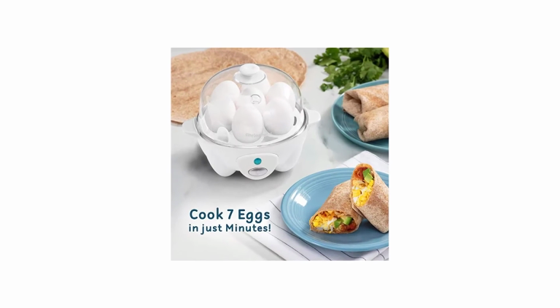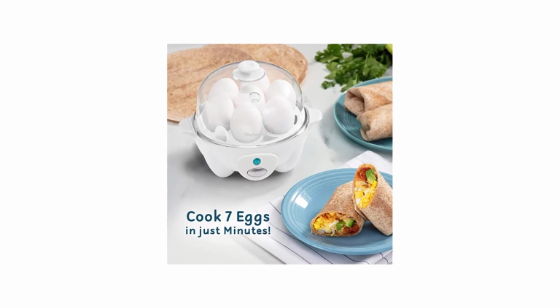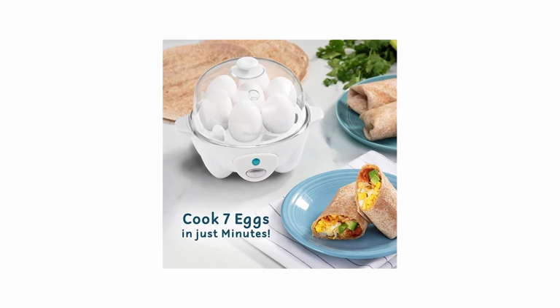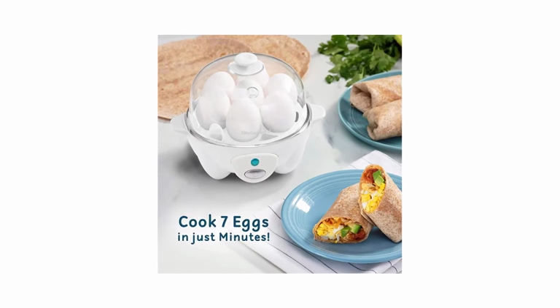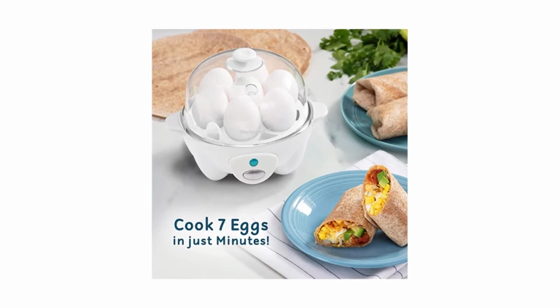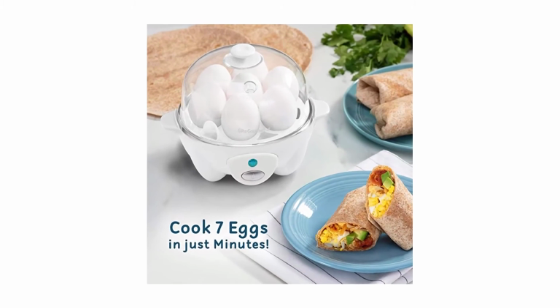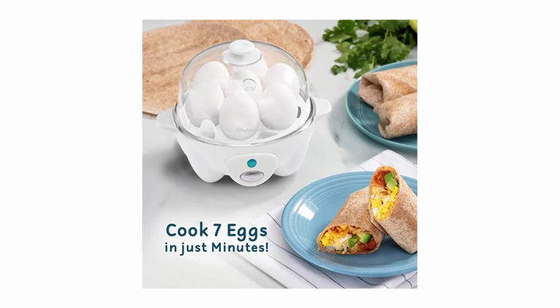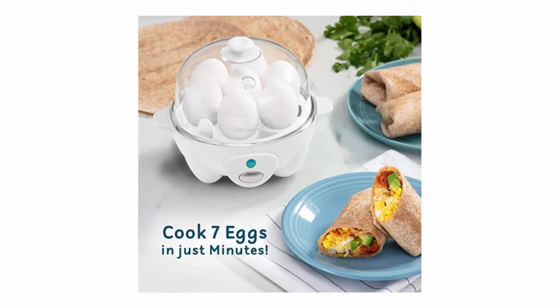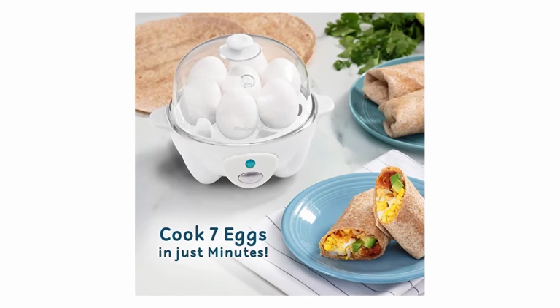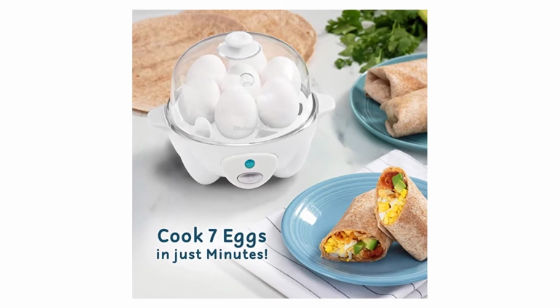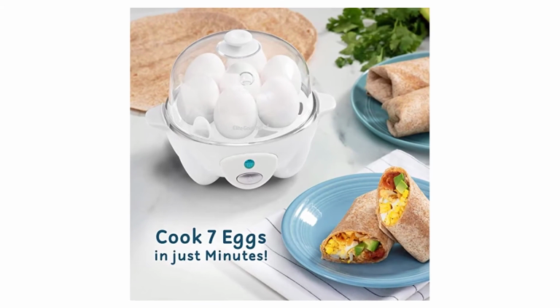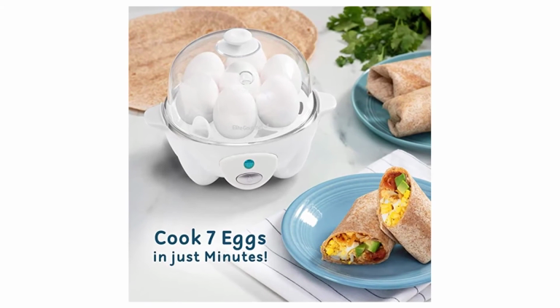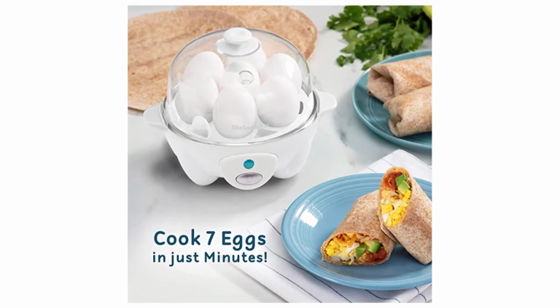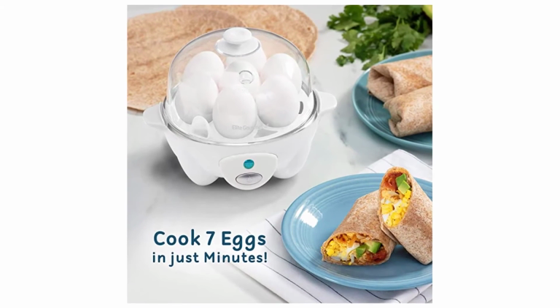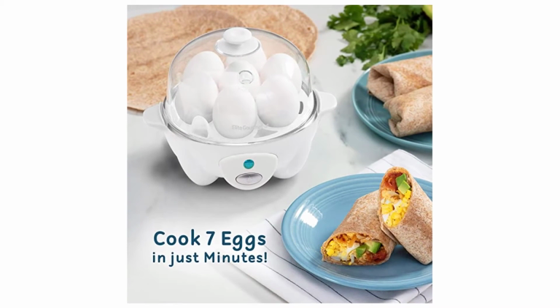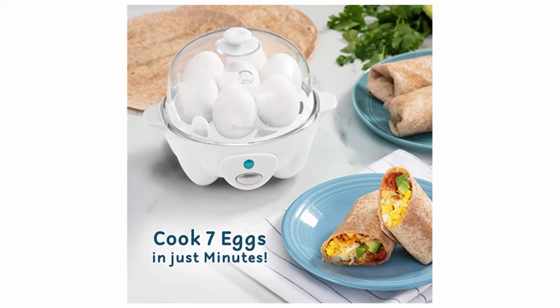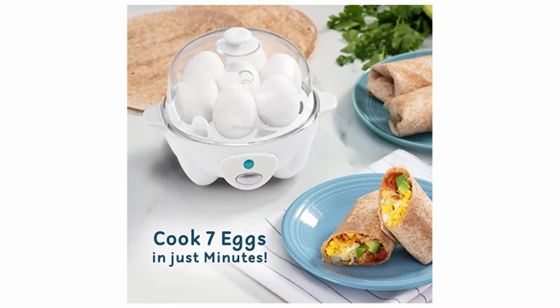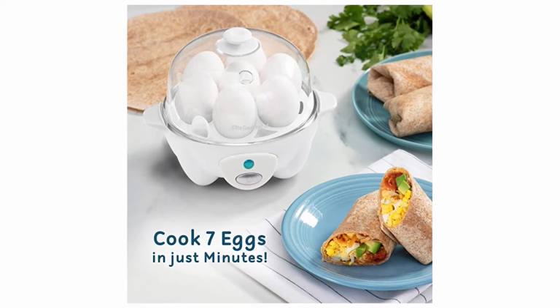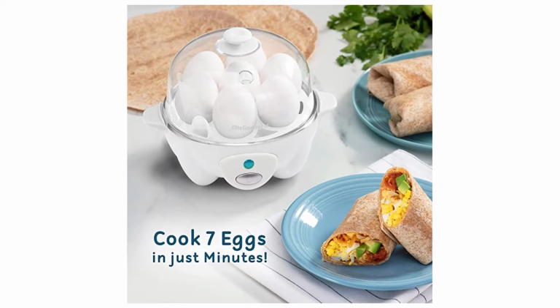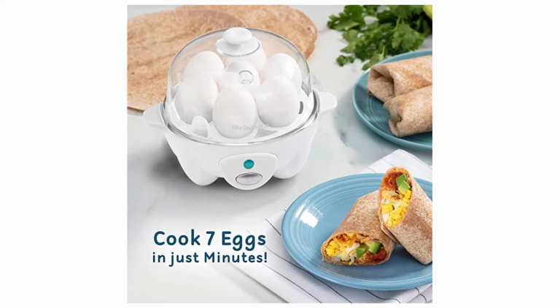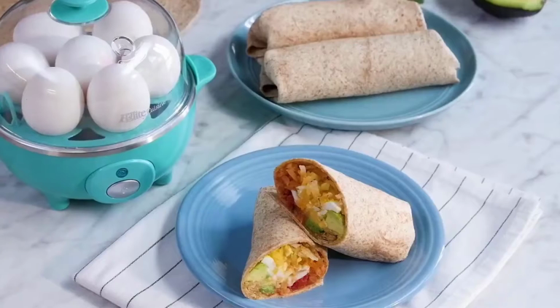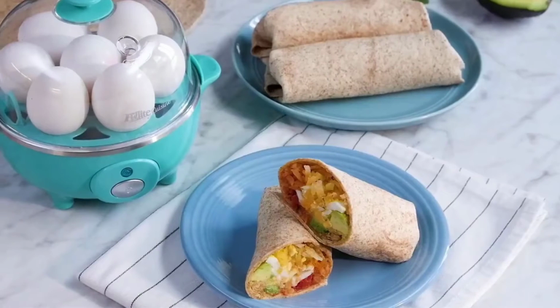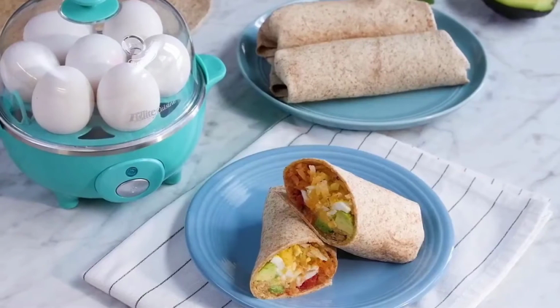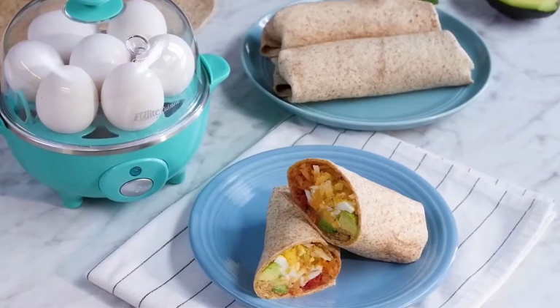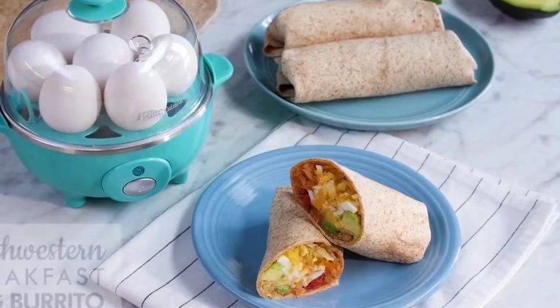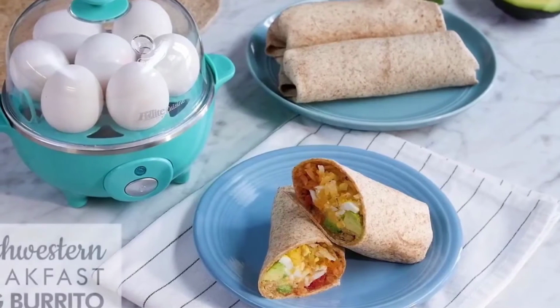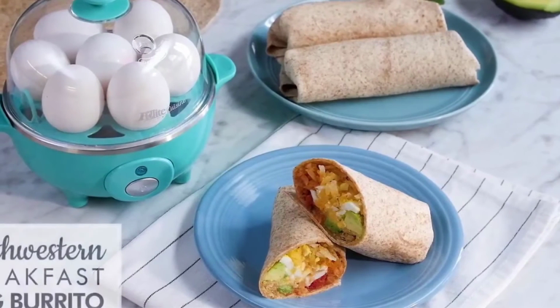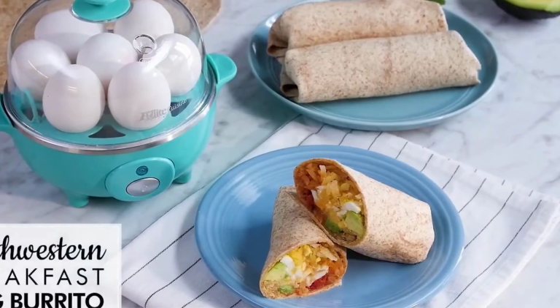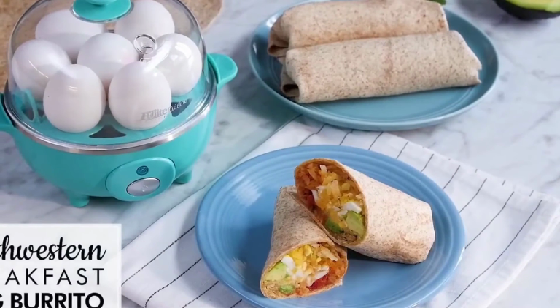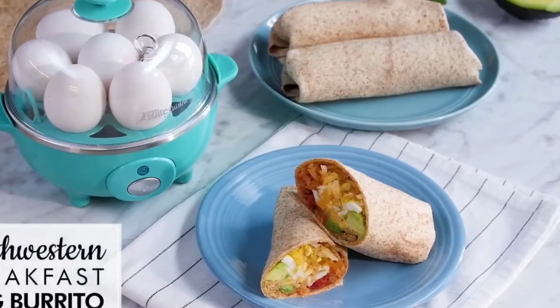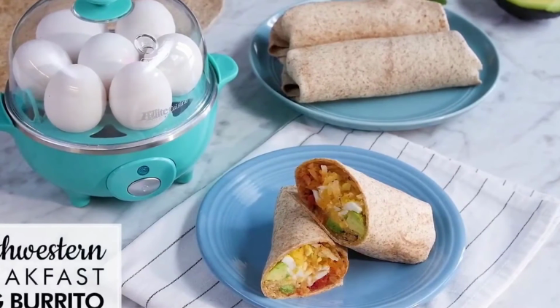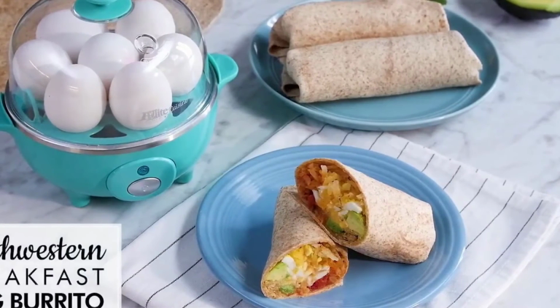Fun and simple to use for family members of all ages. The built-in timer, buzzer, and auto shut-off get it right every time — faster than conventional stovetop methods.